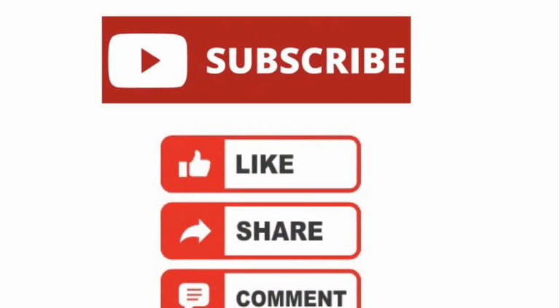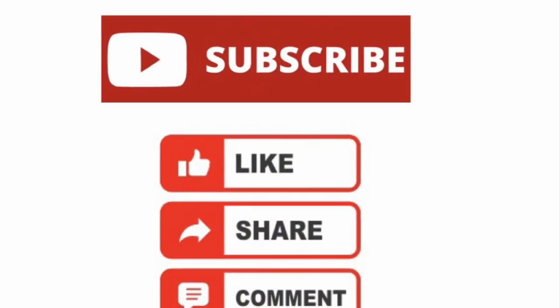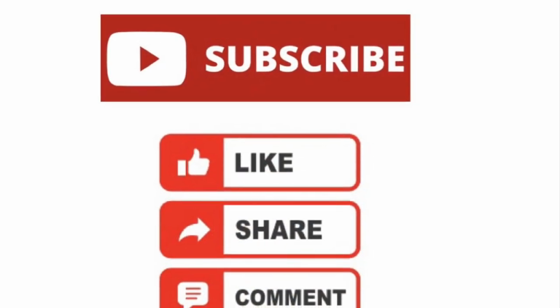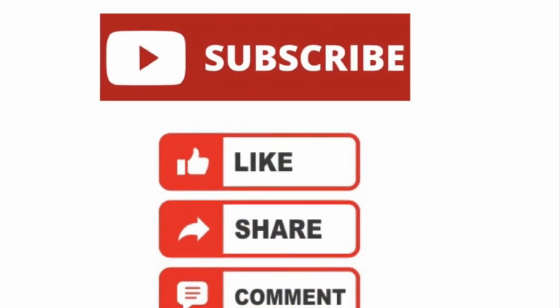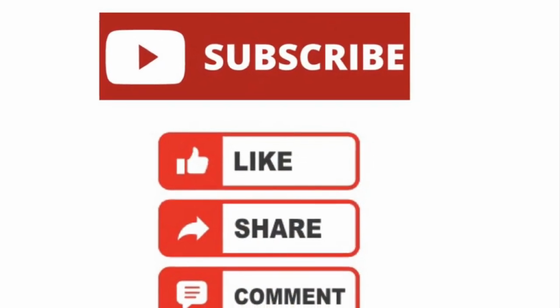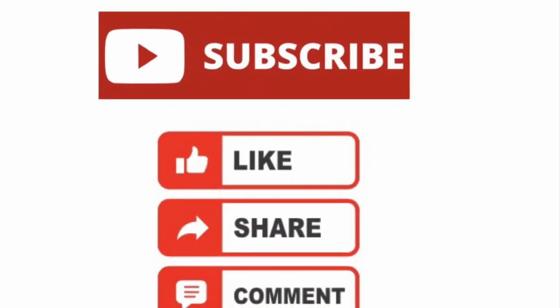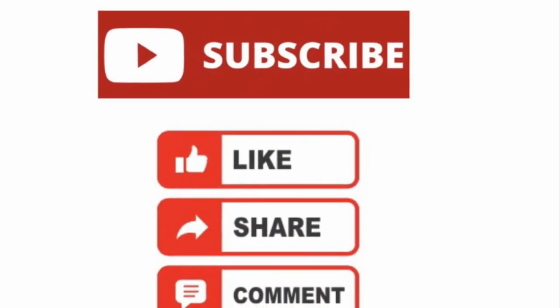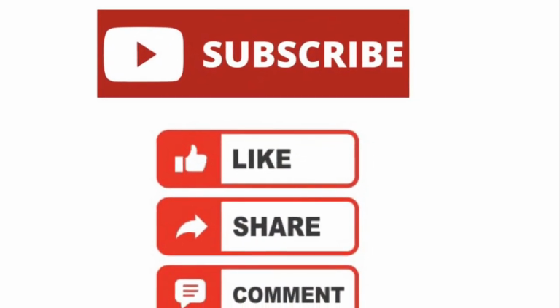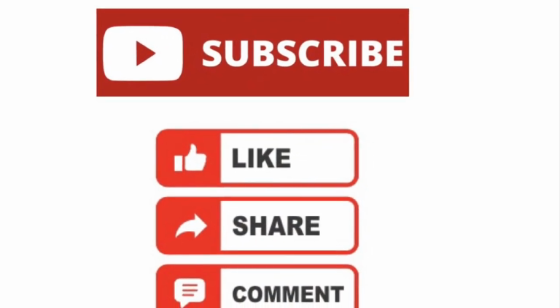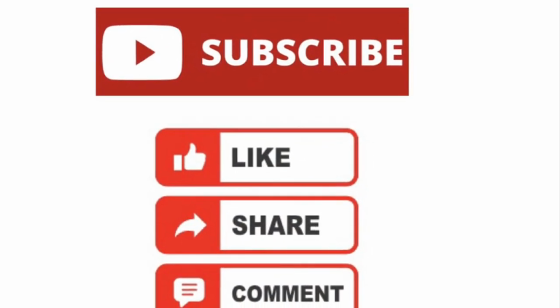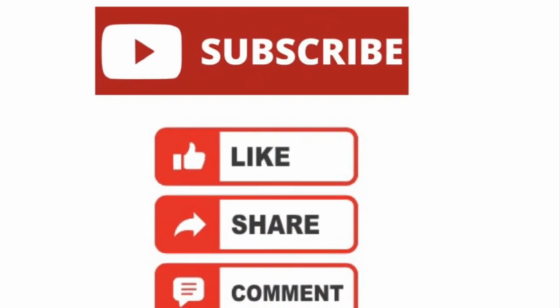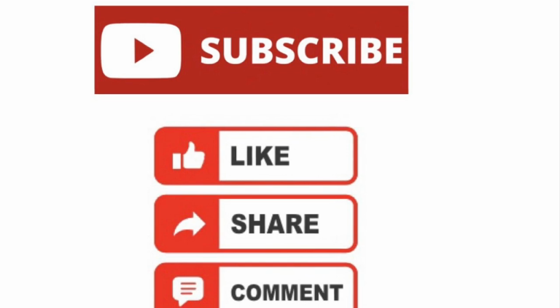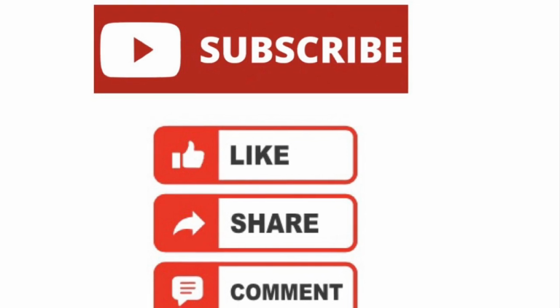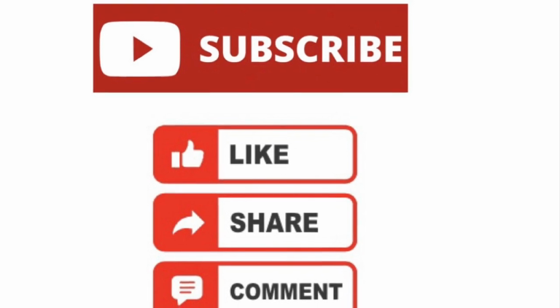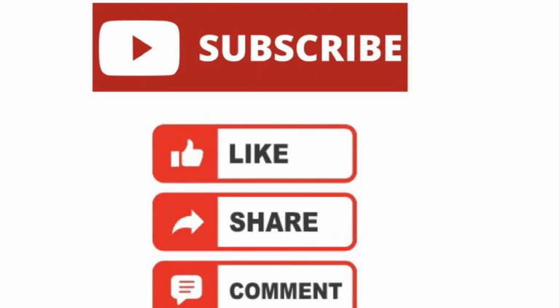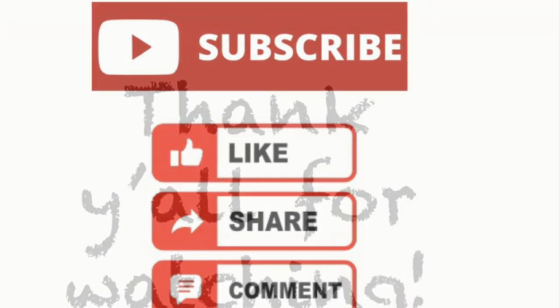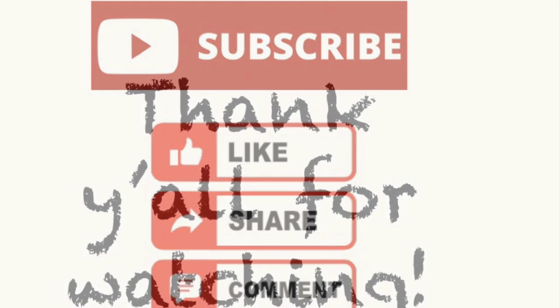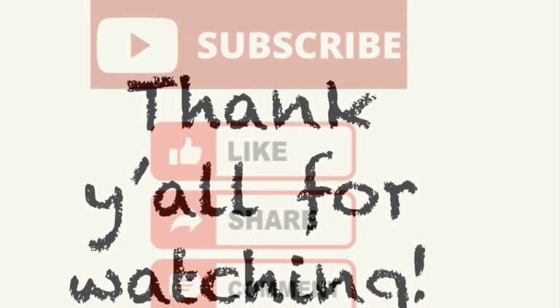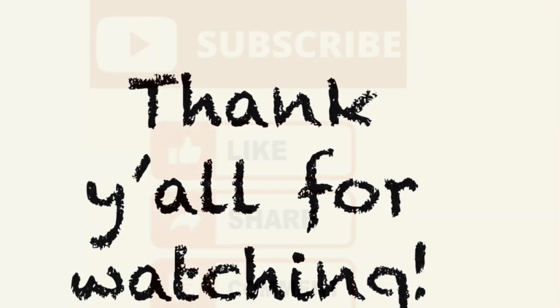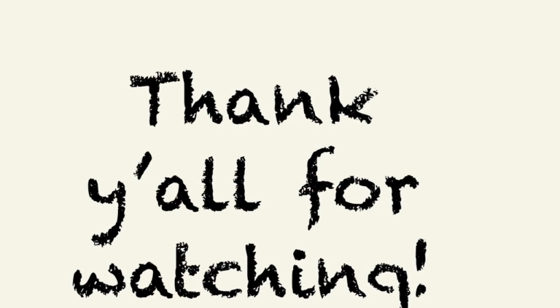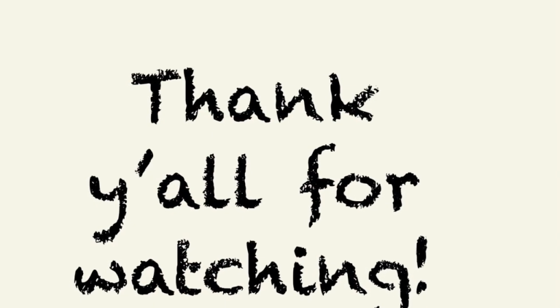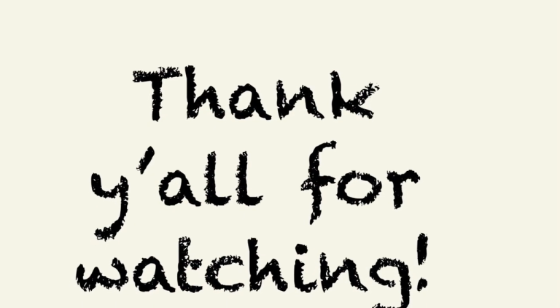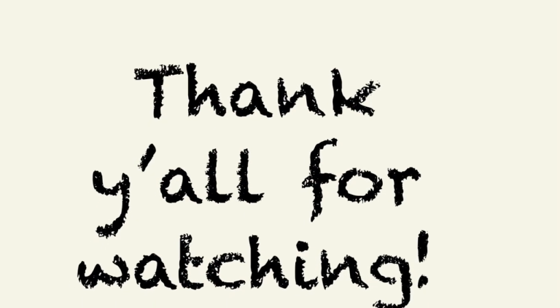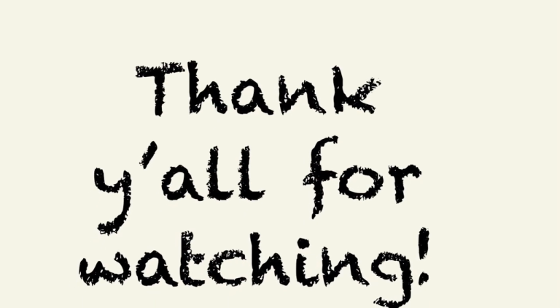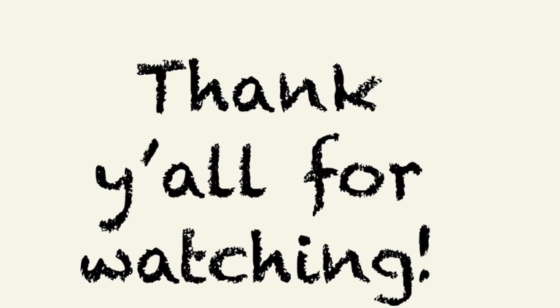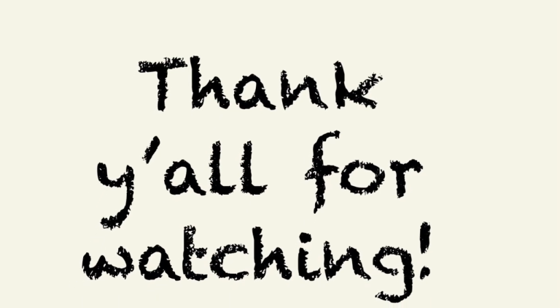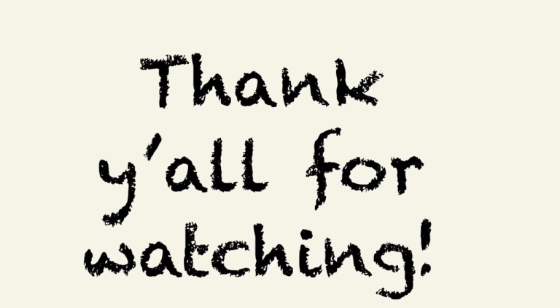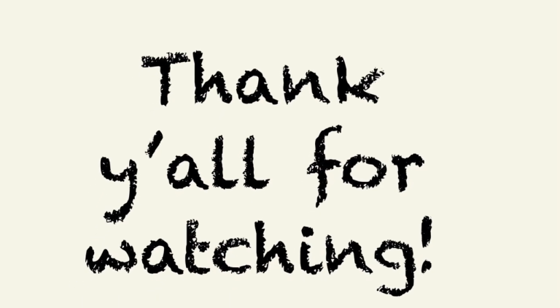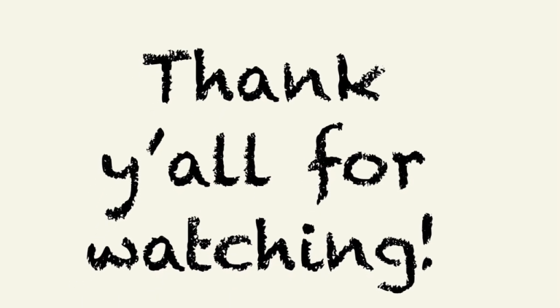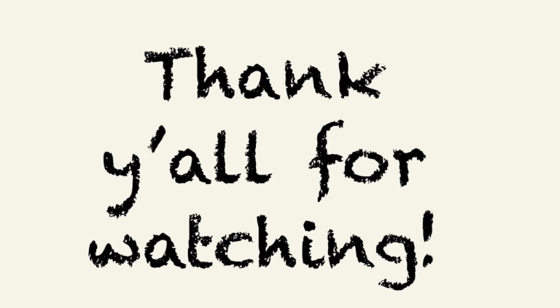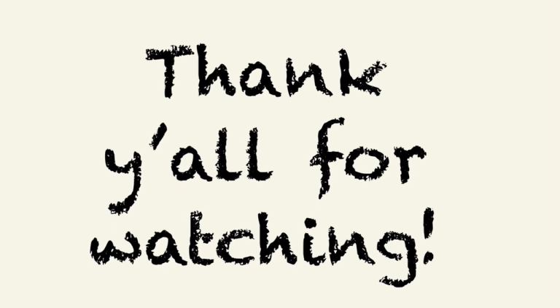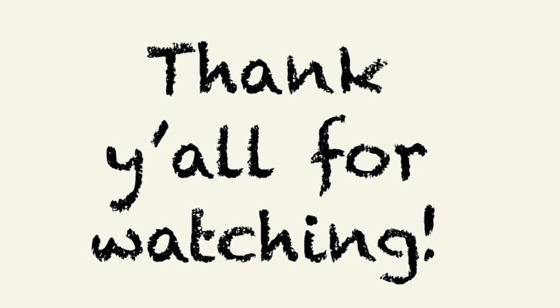Thank you all for watching. Please like, comment, subscribe, and I appreciate you all. Bye.